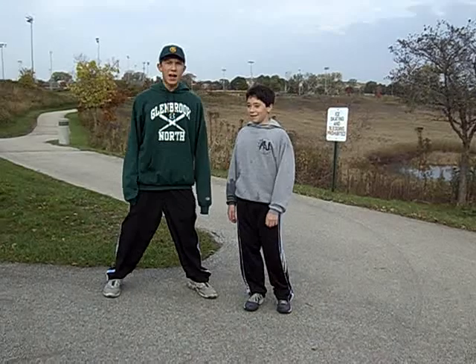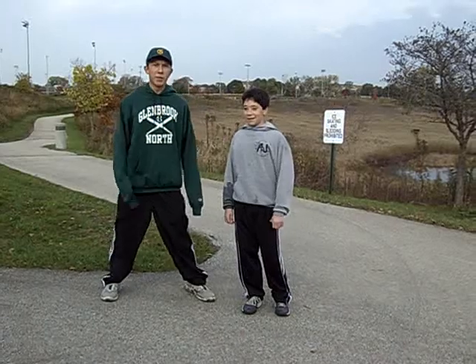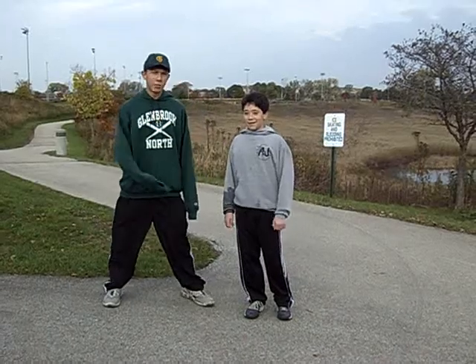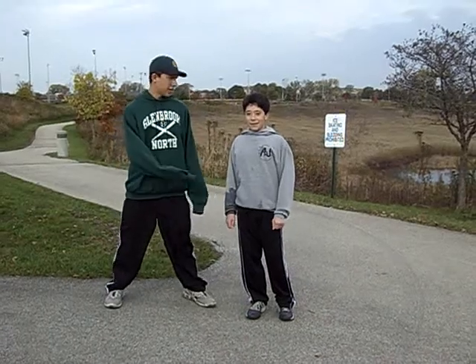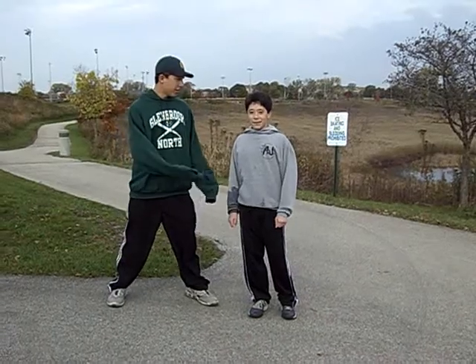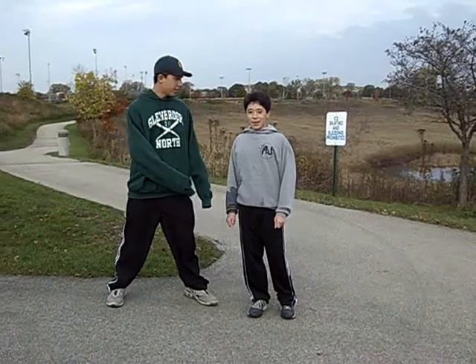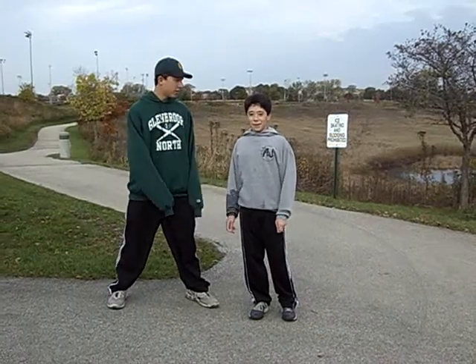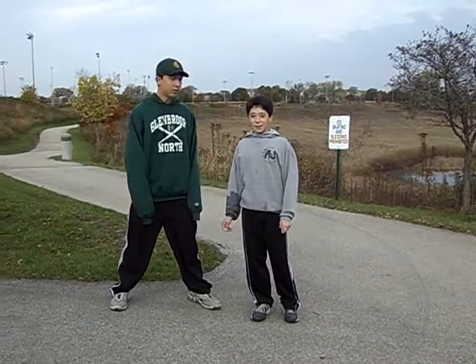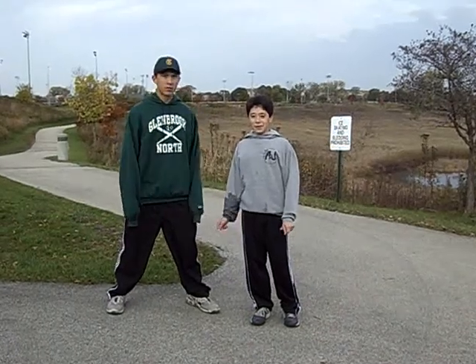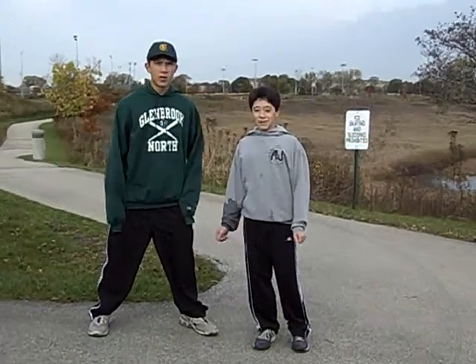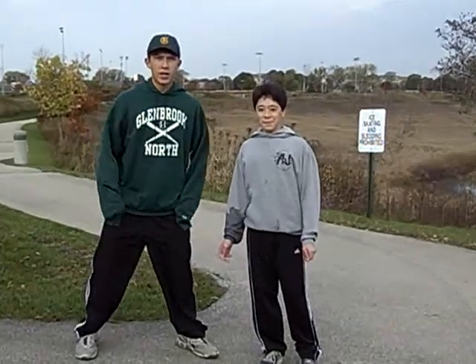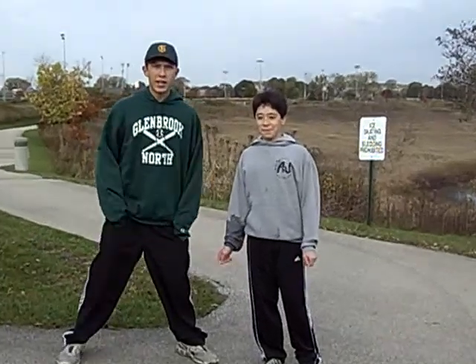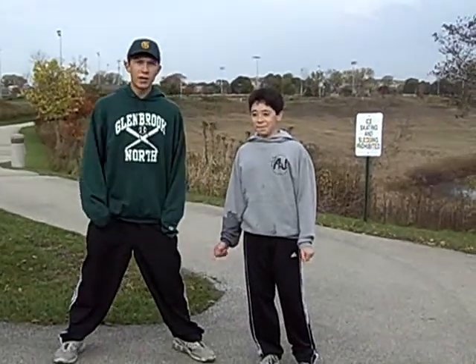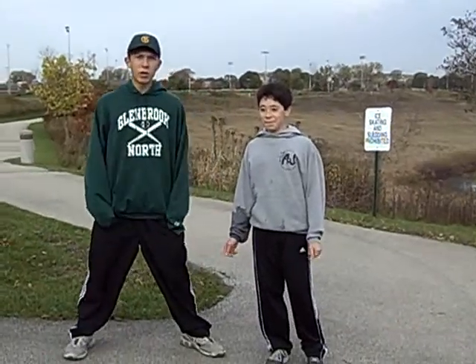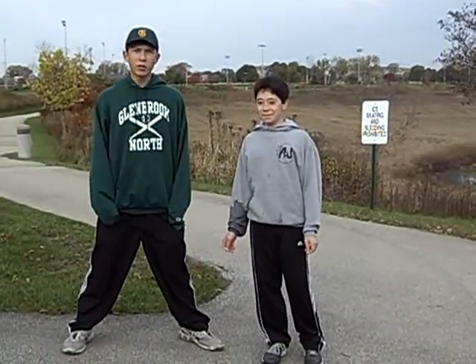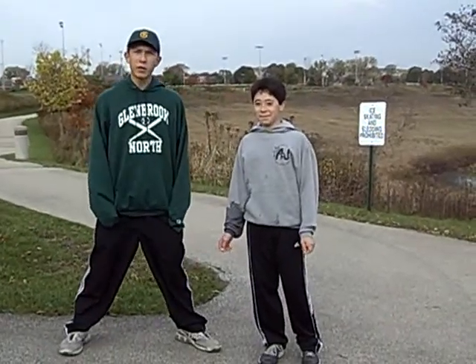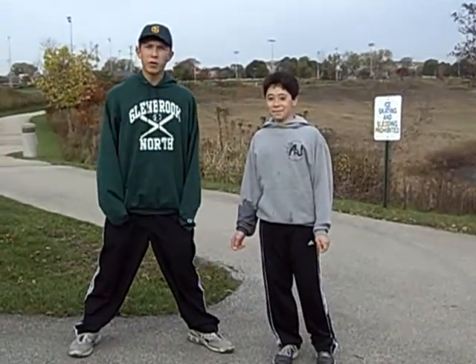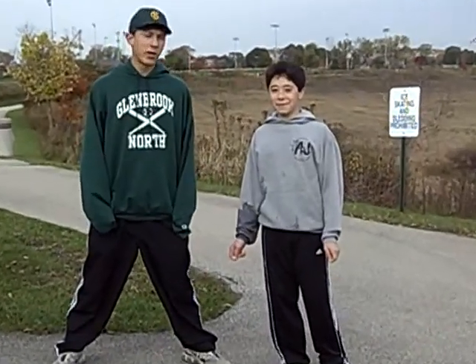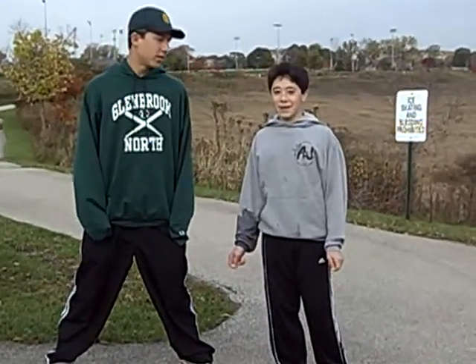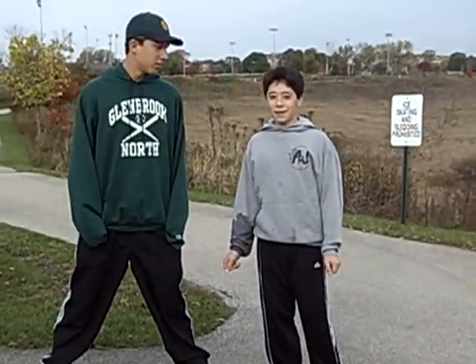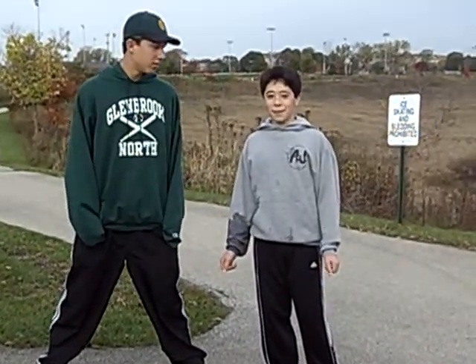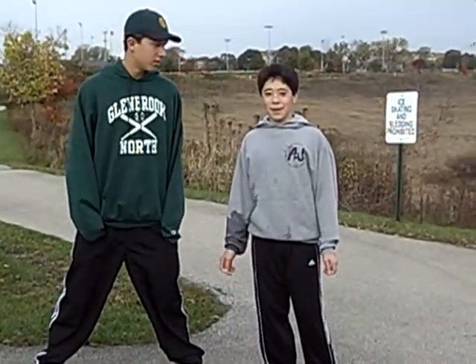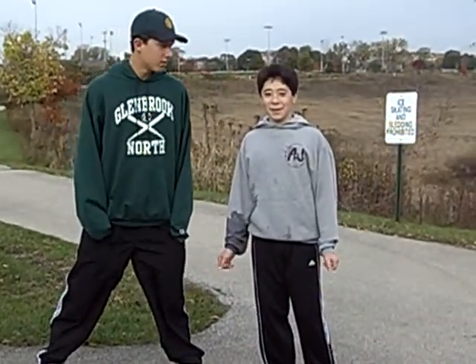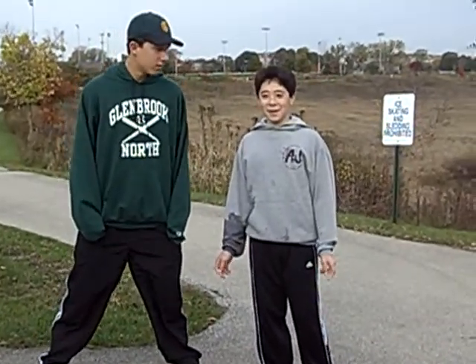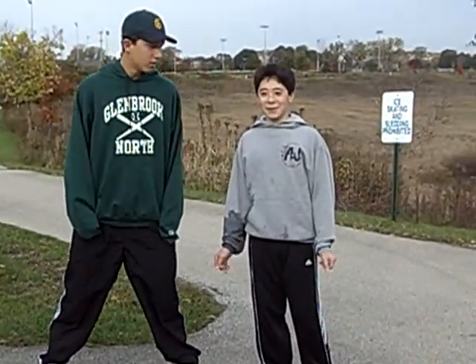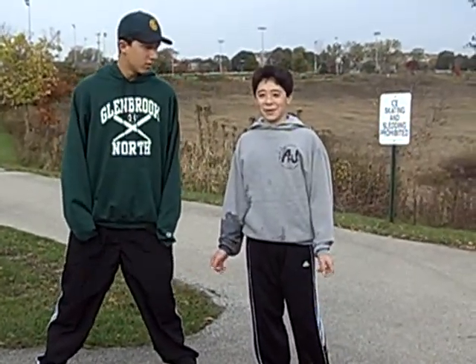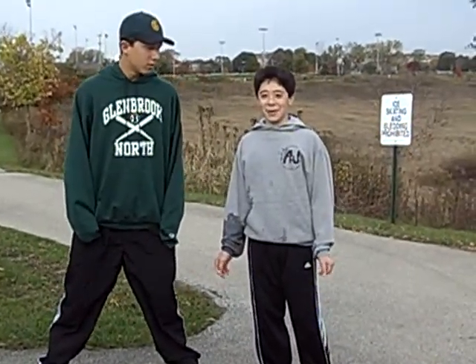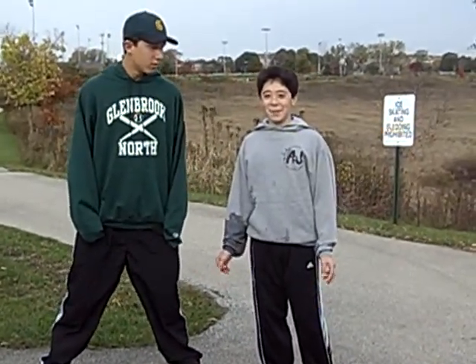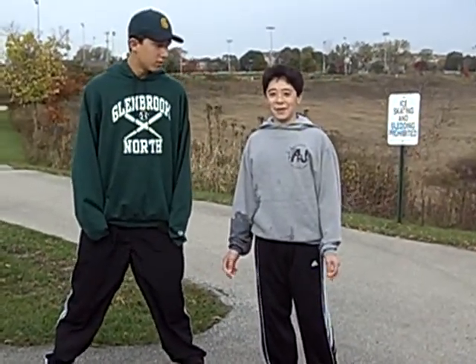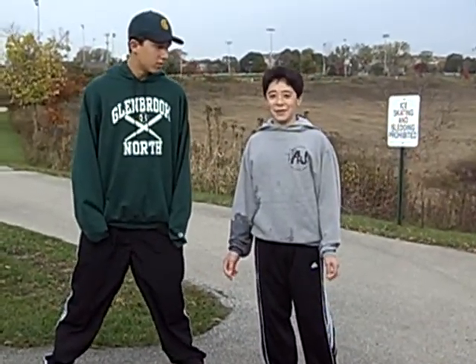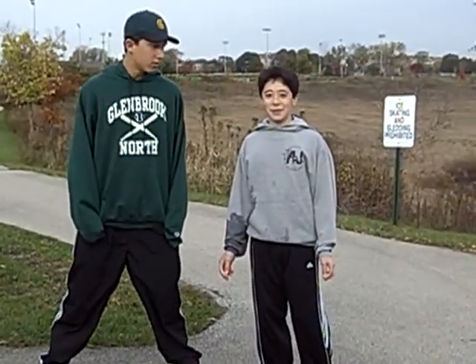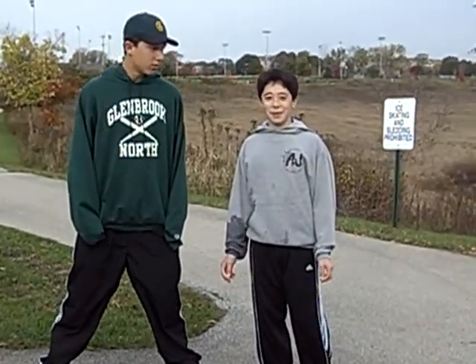I'm here with Adam Wolkin. And Adam, what group are you in? We are in the temperature, current, and pH group.